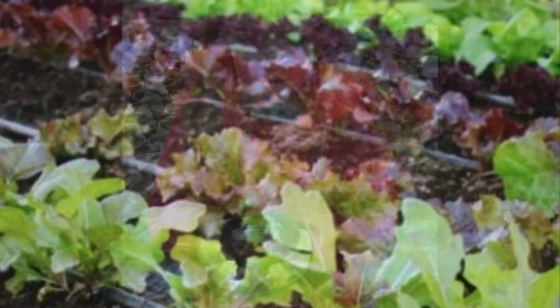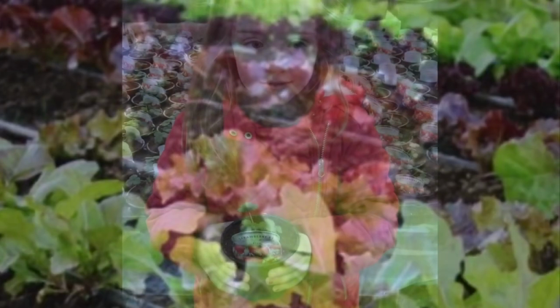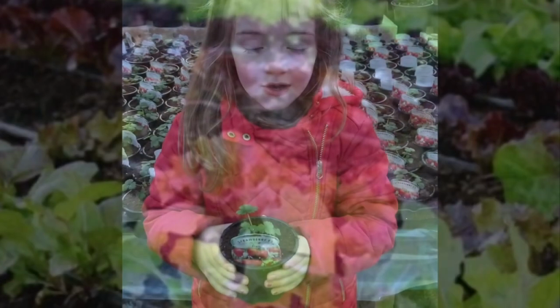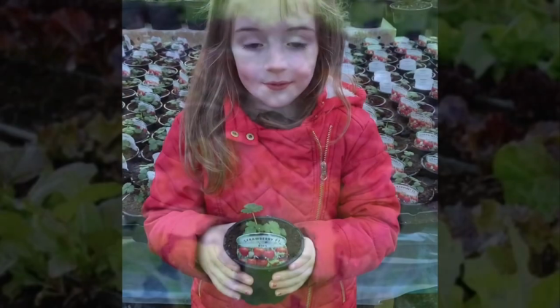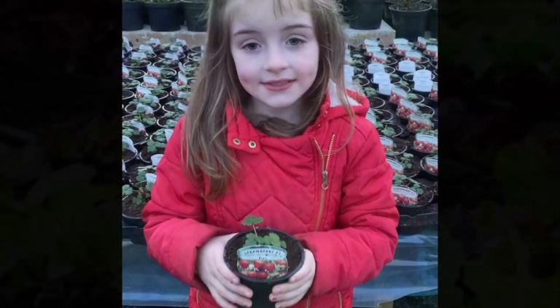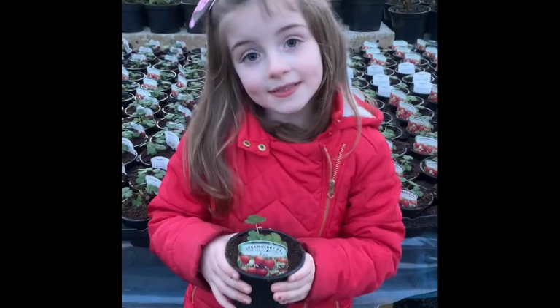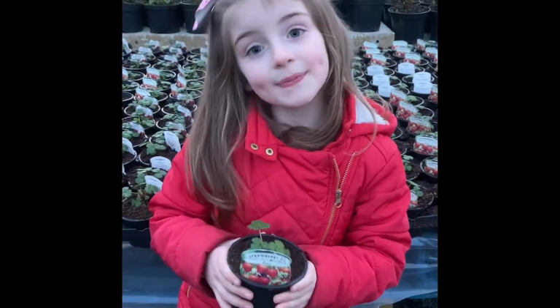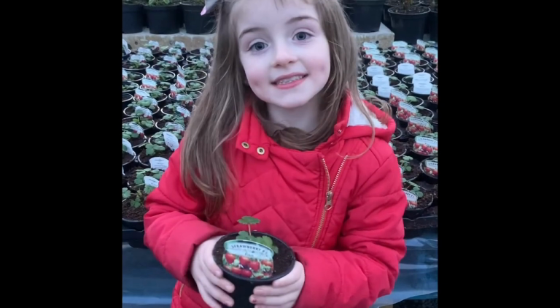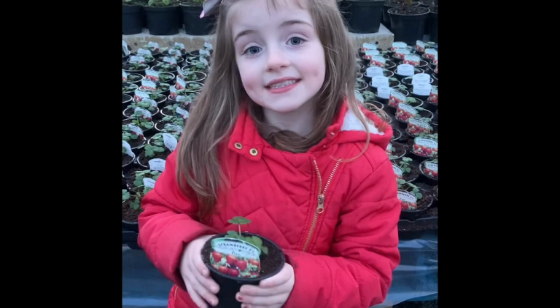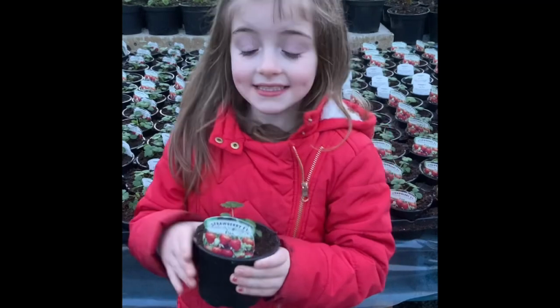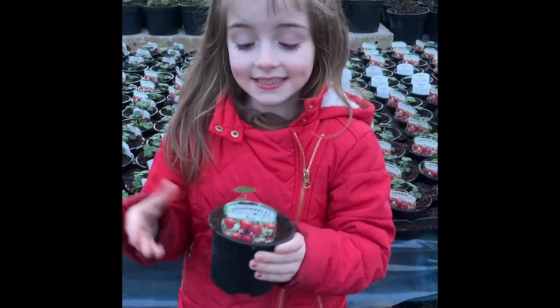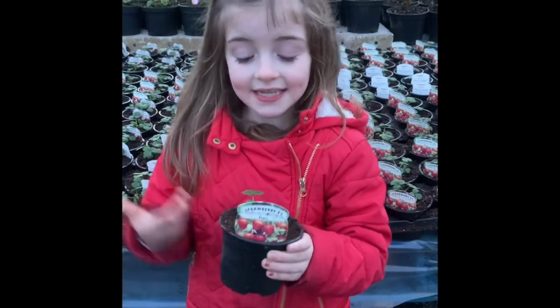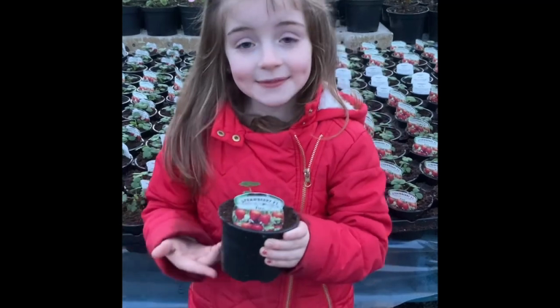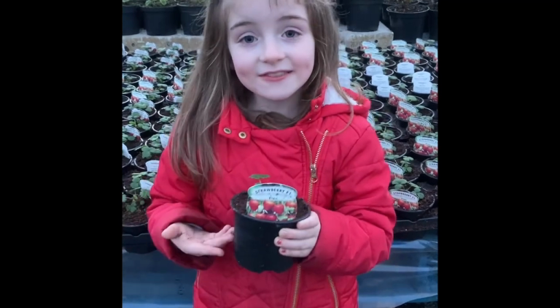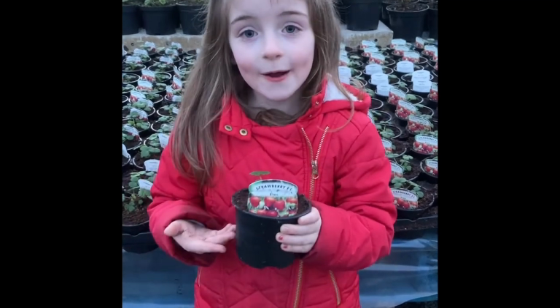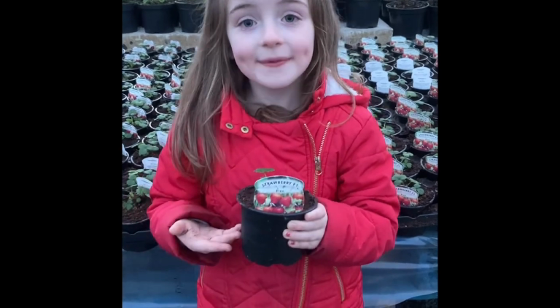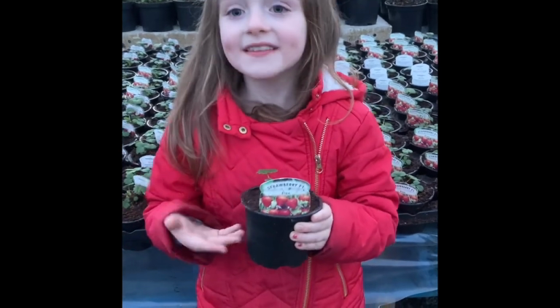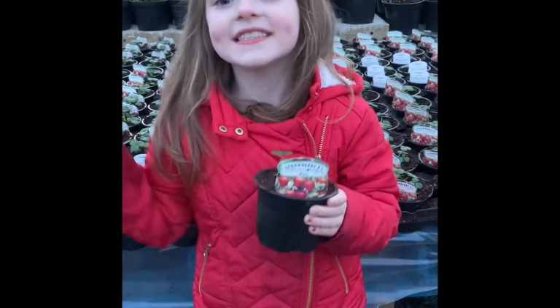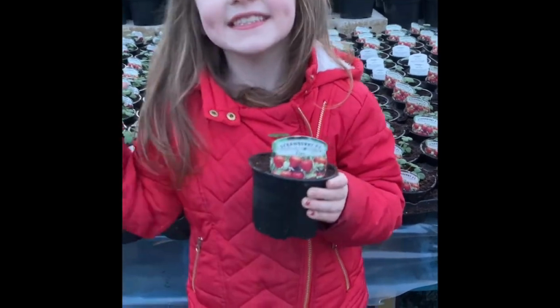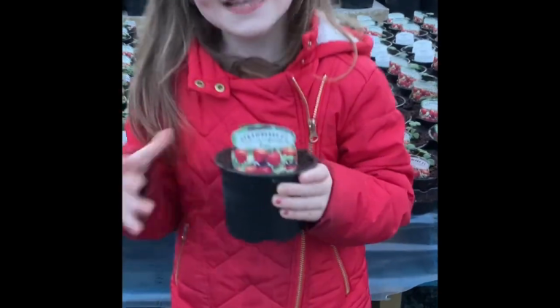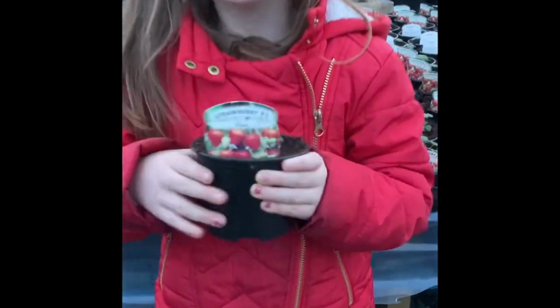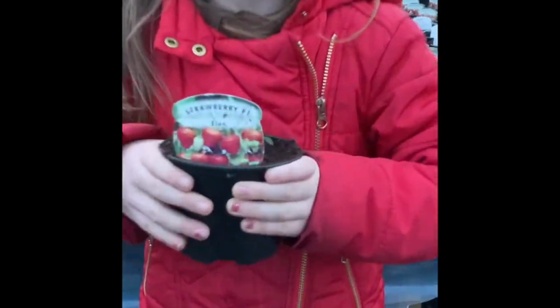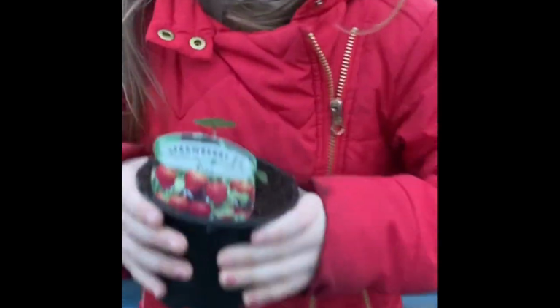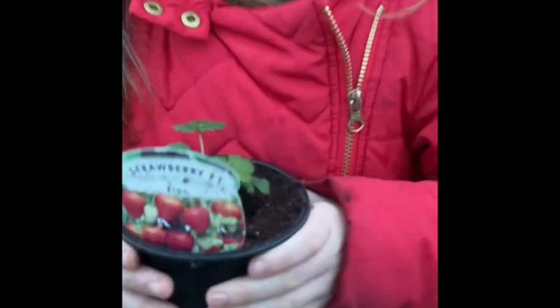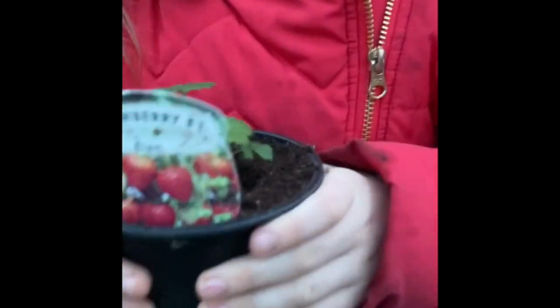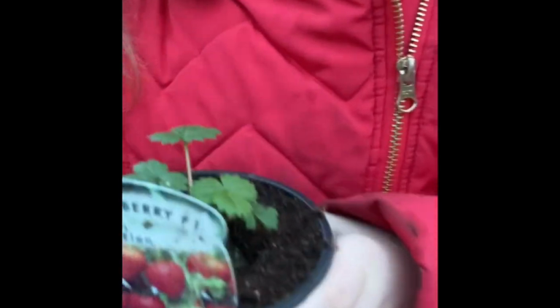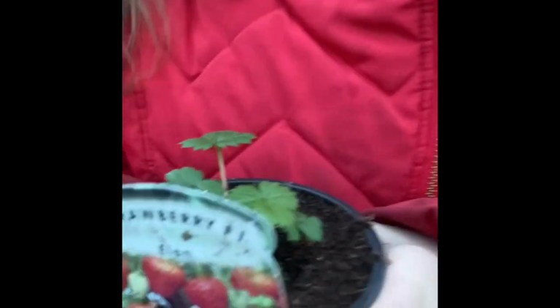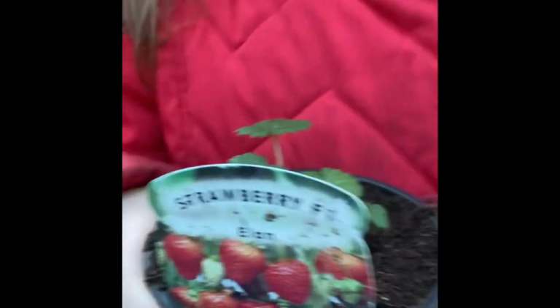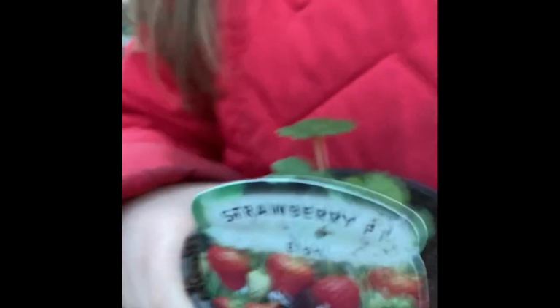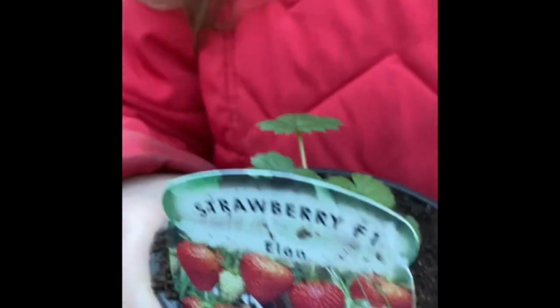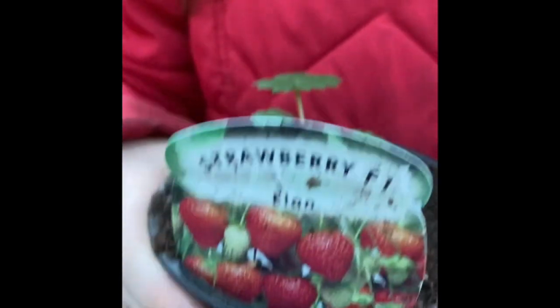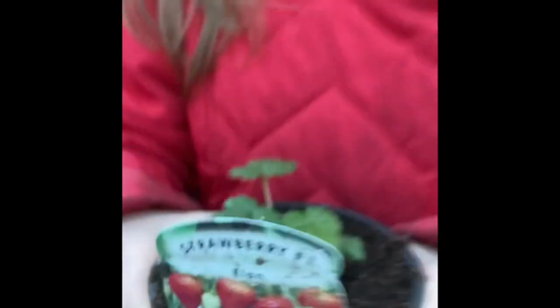We just planted these yummy strawberries yesterday. They're my favorite fruit.